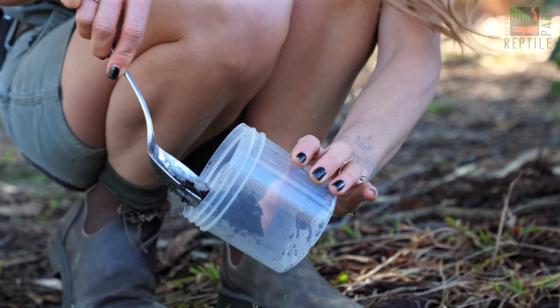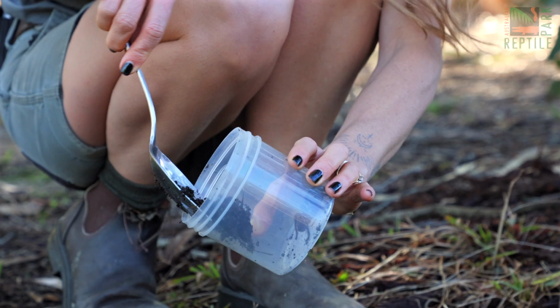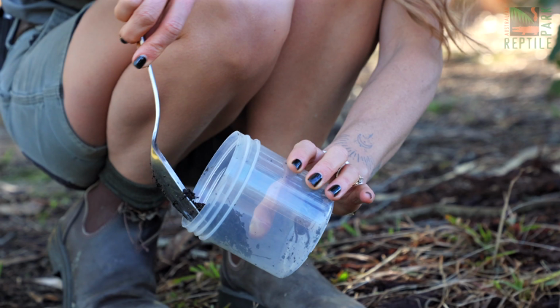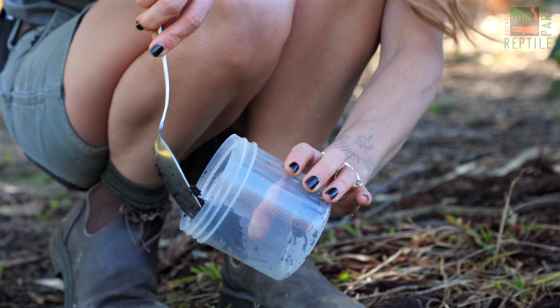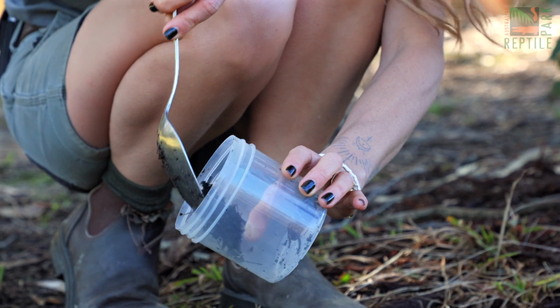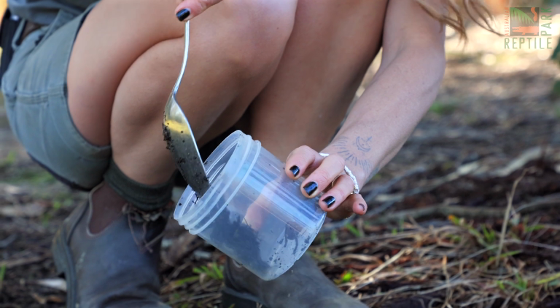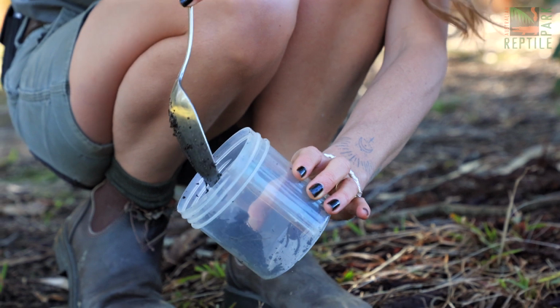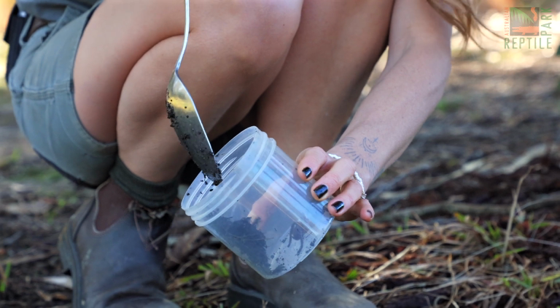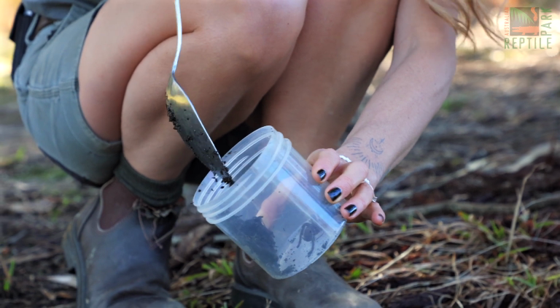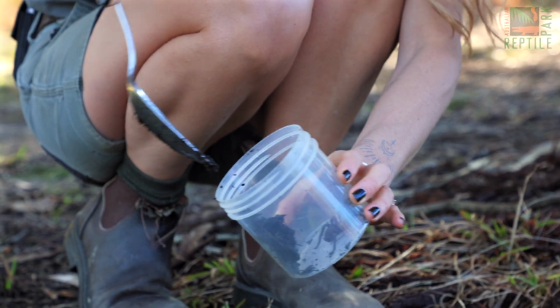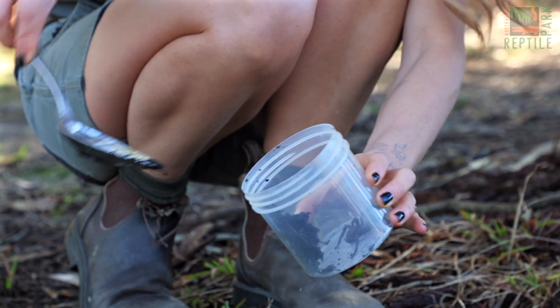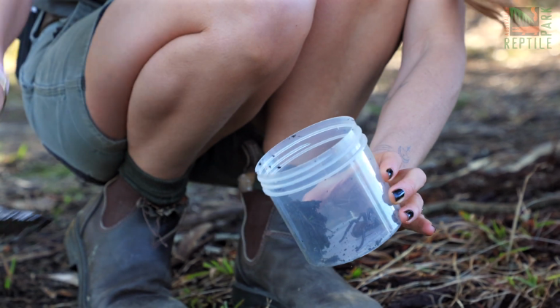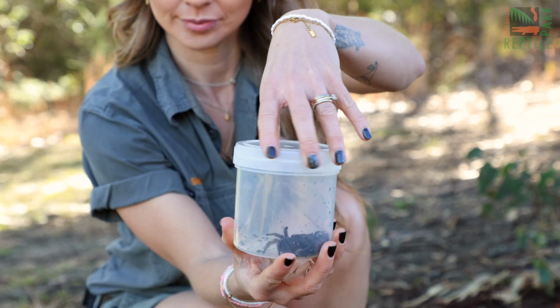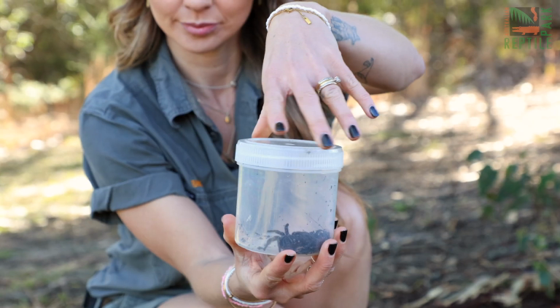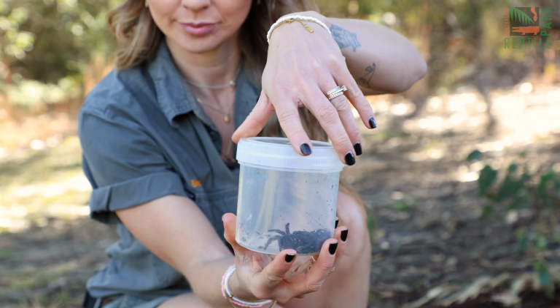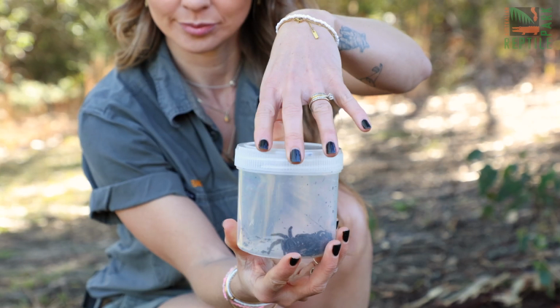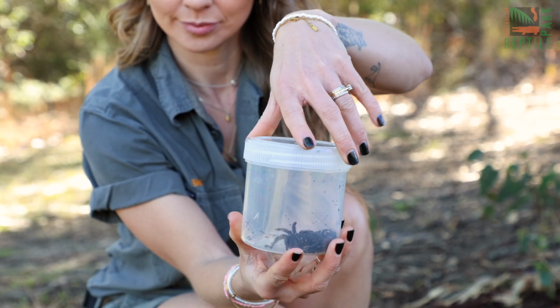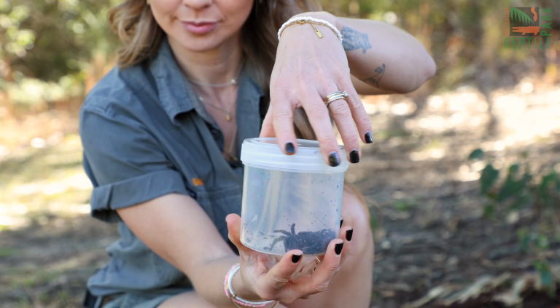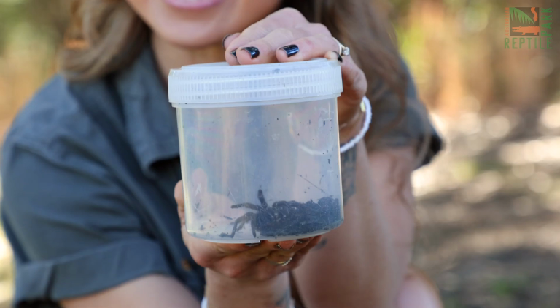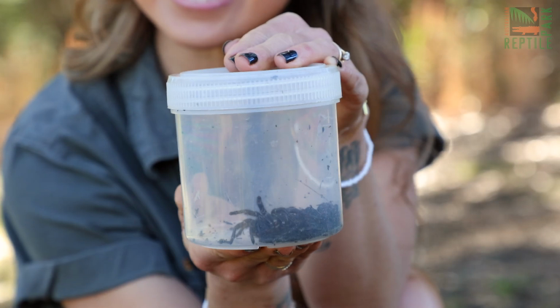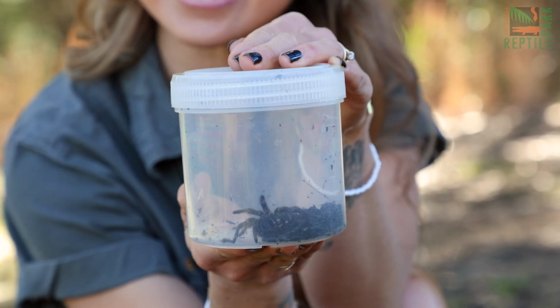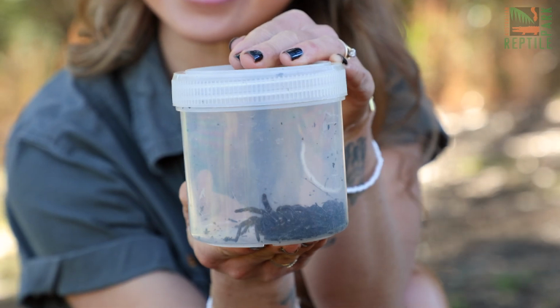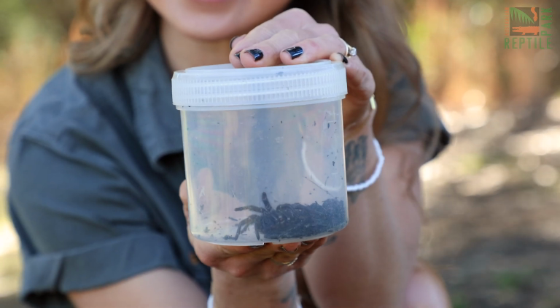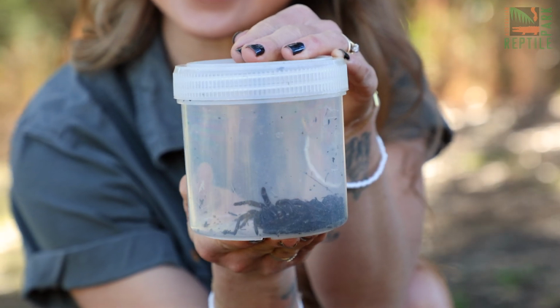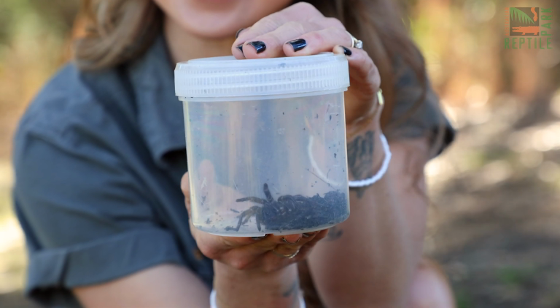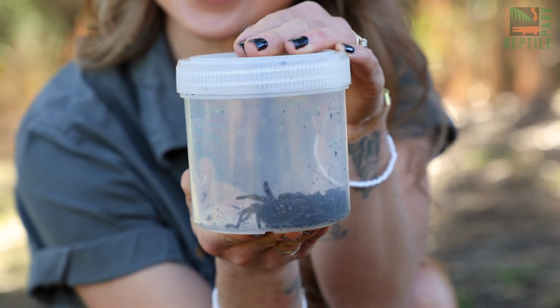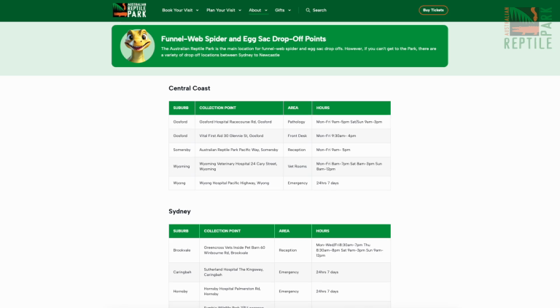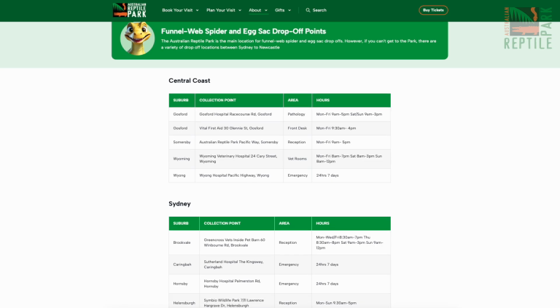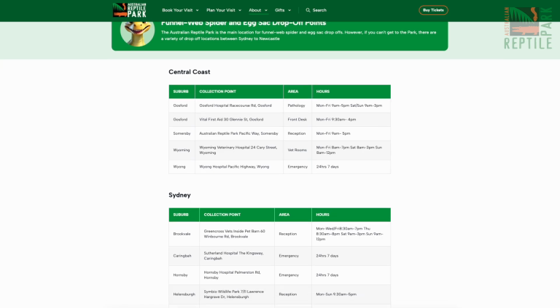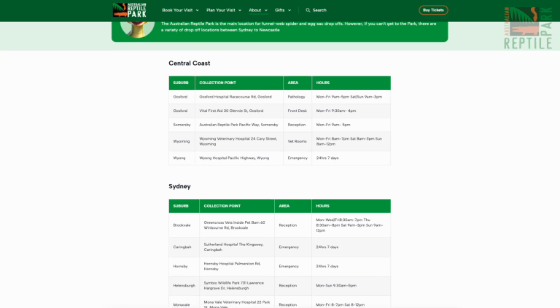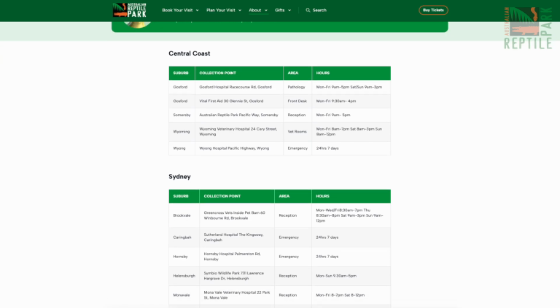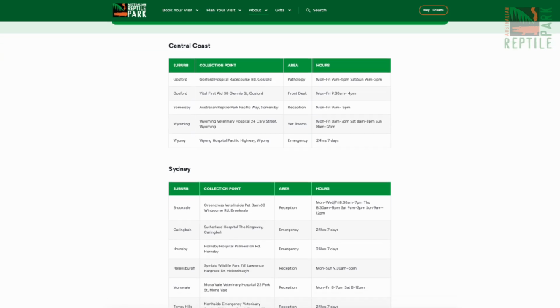With a little bit of moist soil, safely secure the lid and get her to one of our nearest drop-off locations as listed on the Australian Reptile Park website.